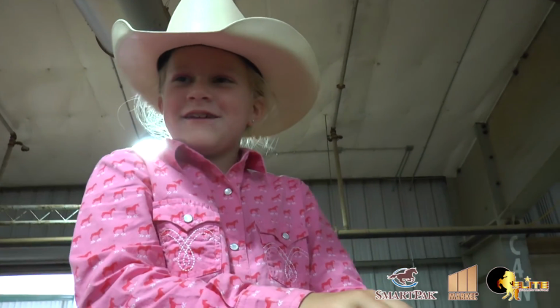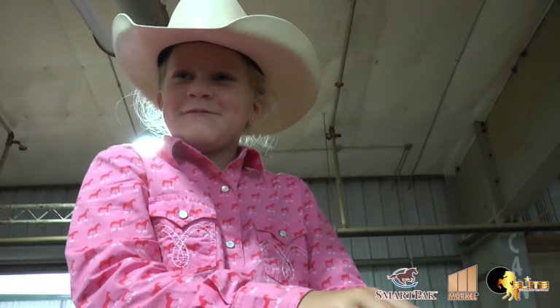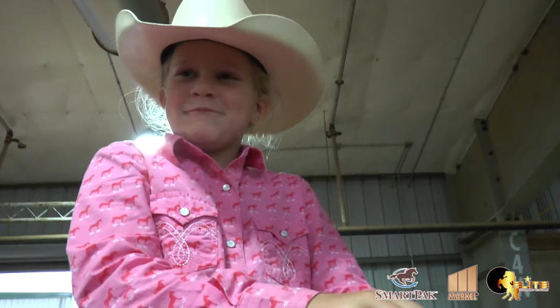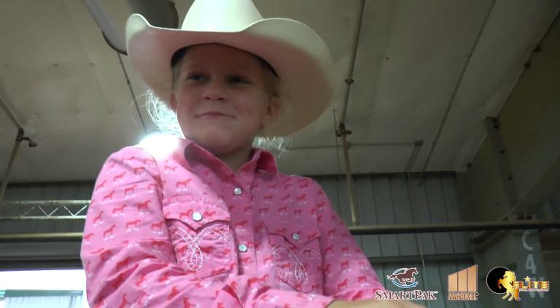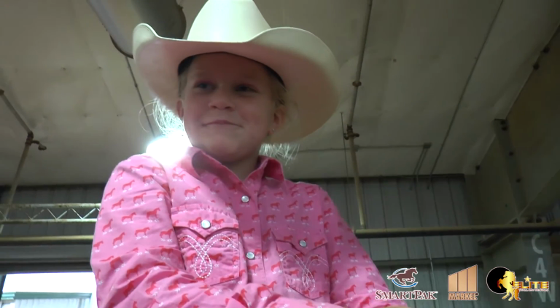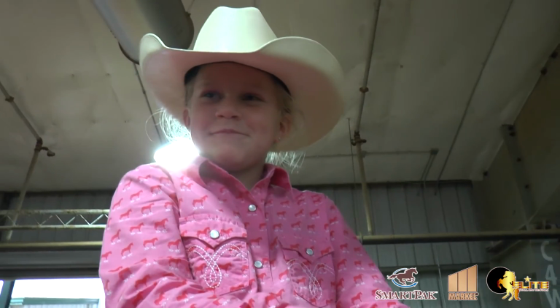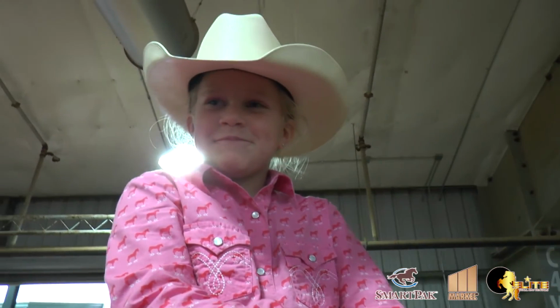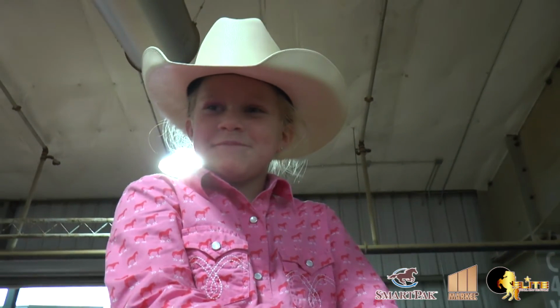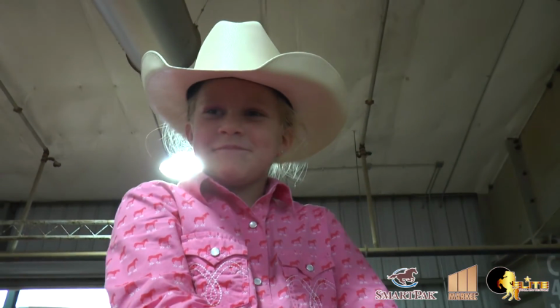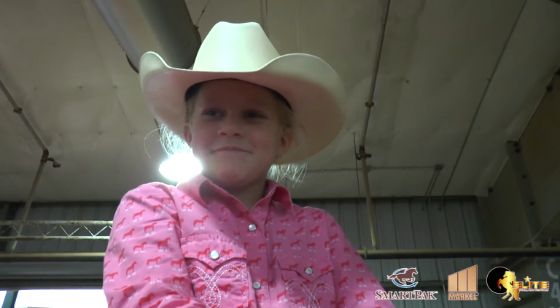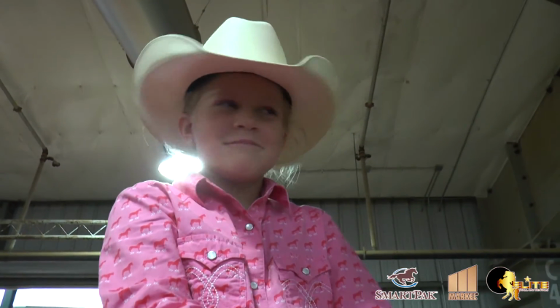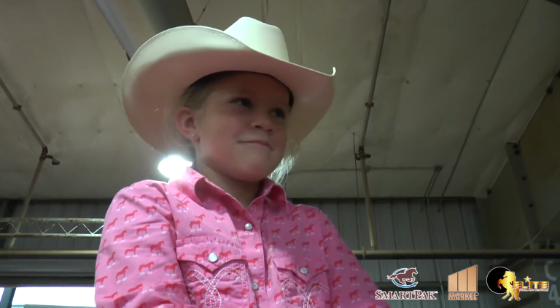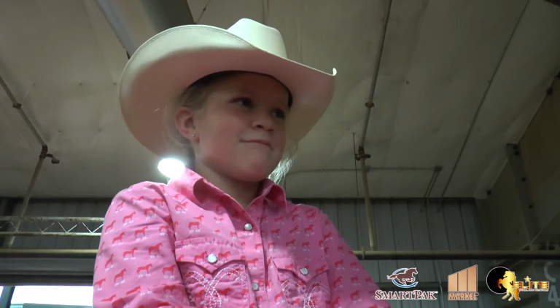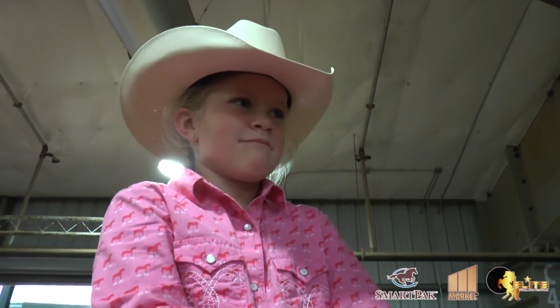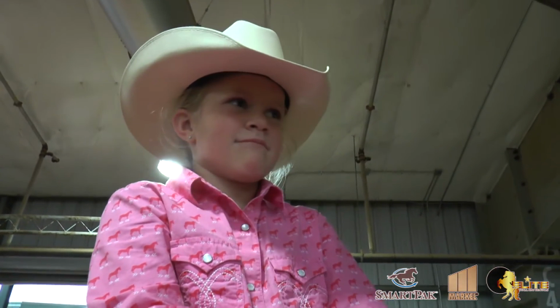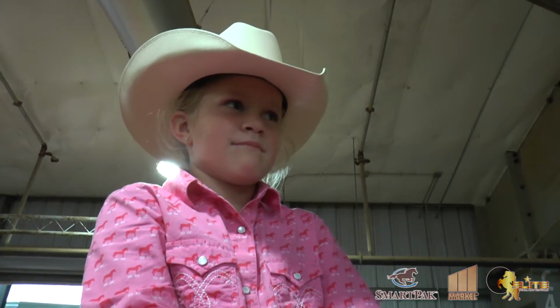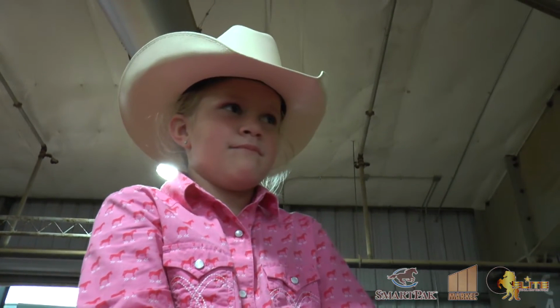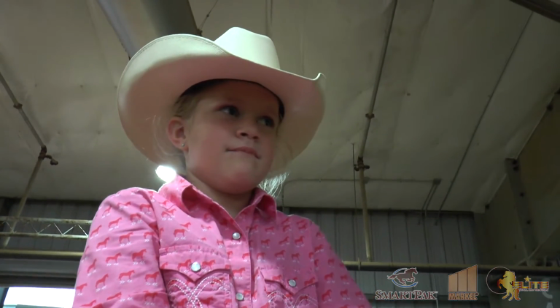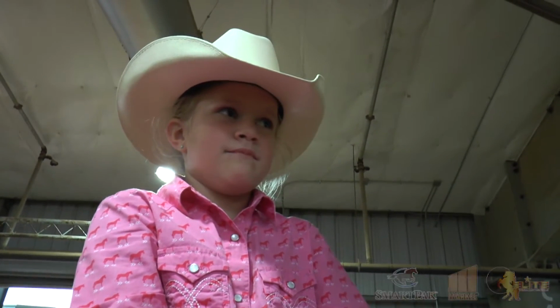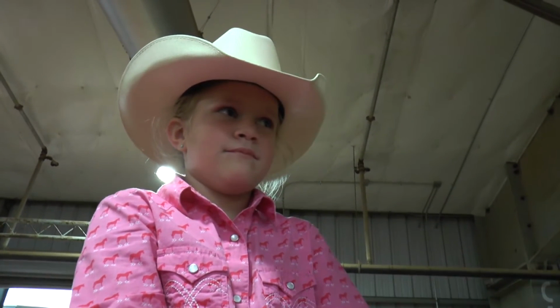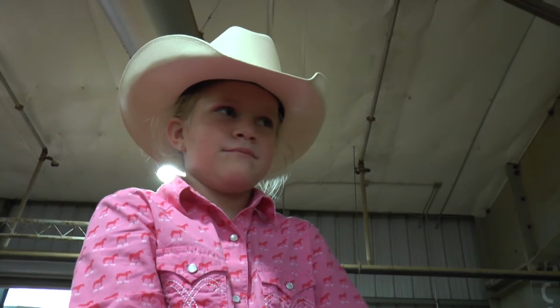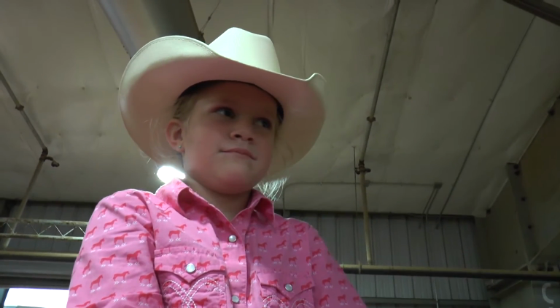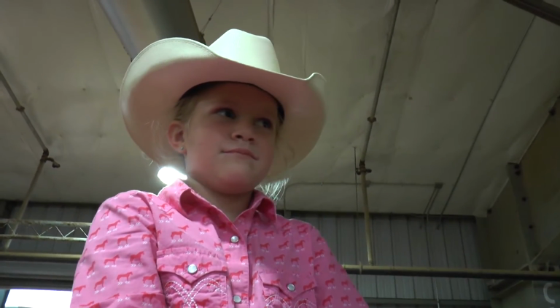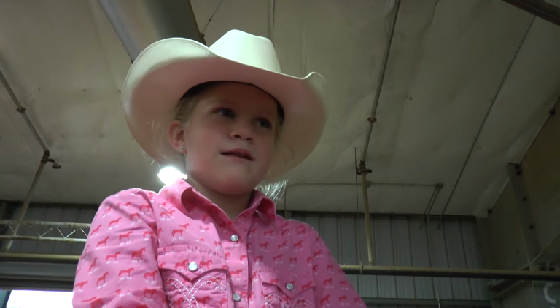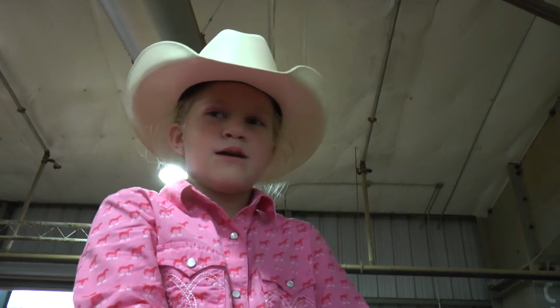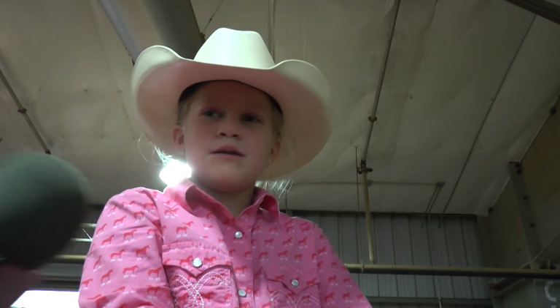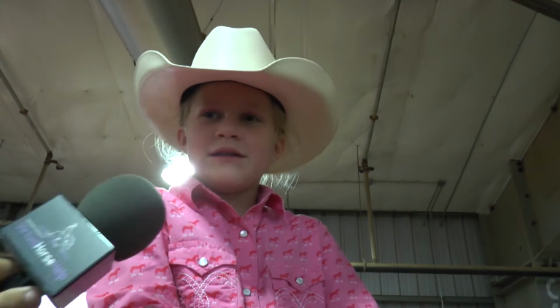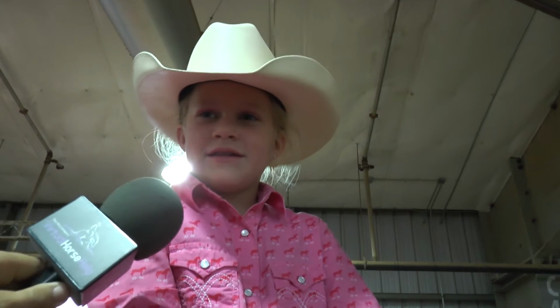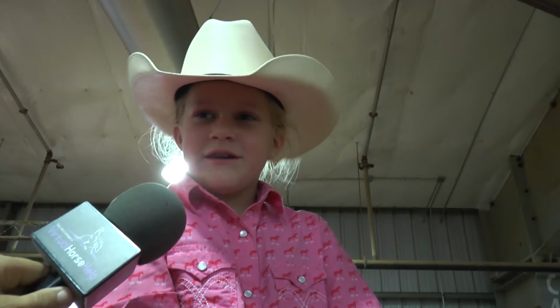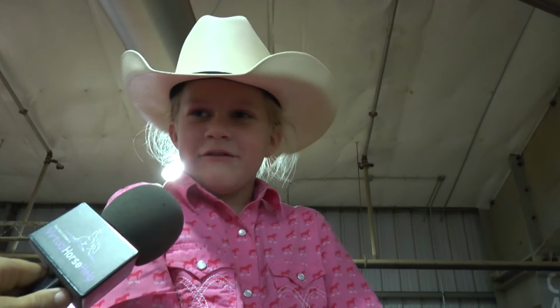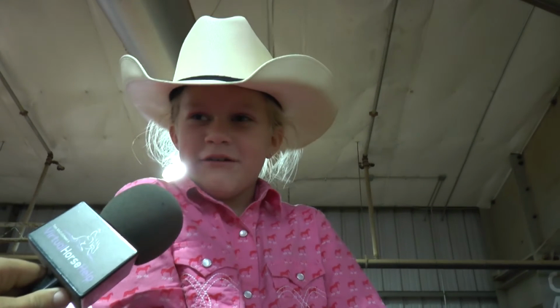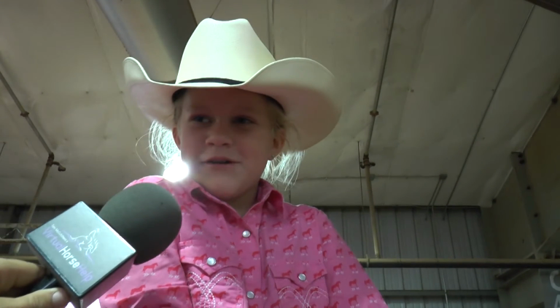Hey, that sounds pretty good. I wish you the best of luck and thank you so much for the interview. You're welcome.